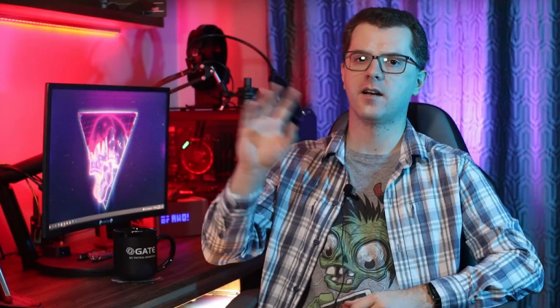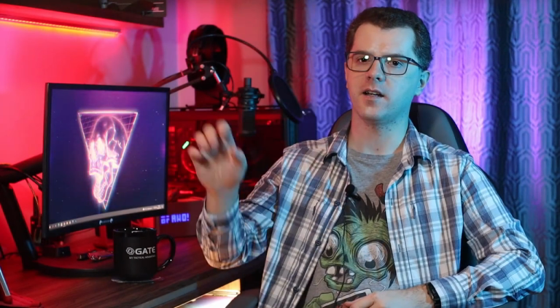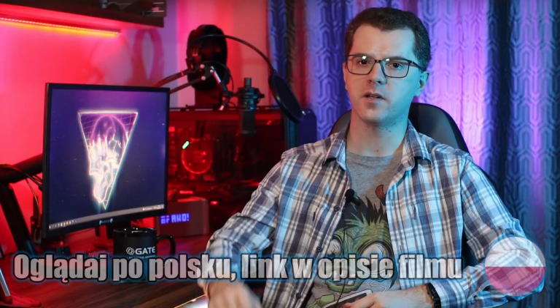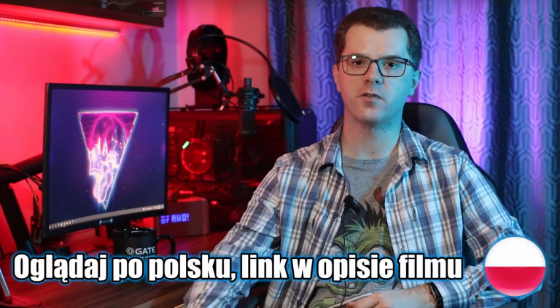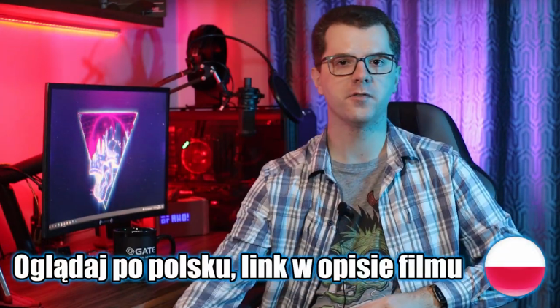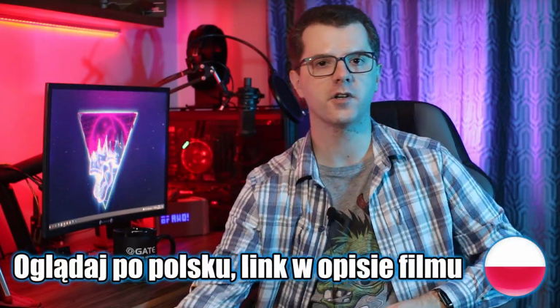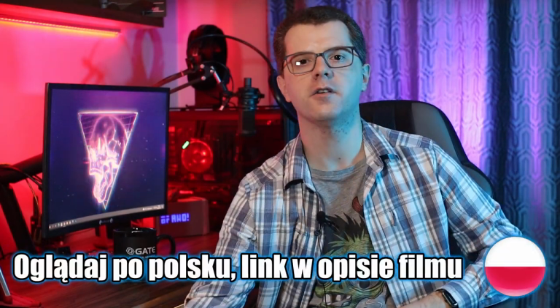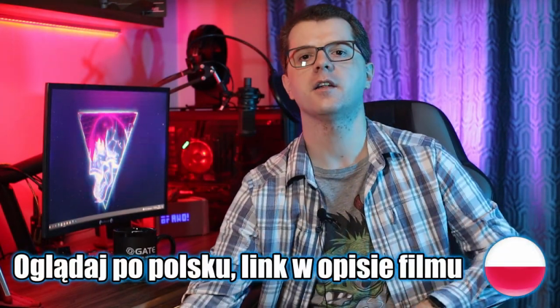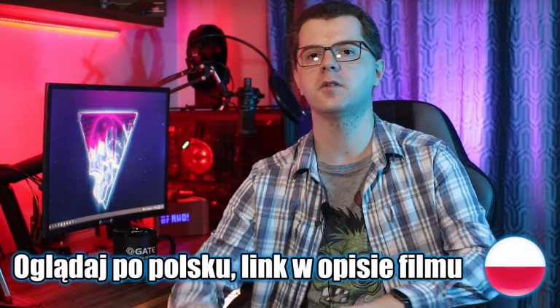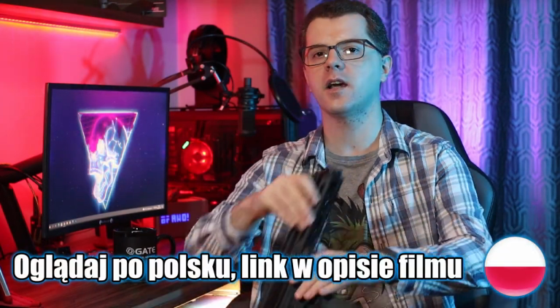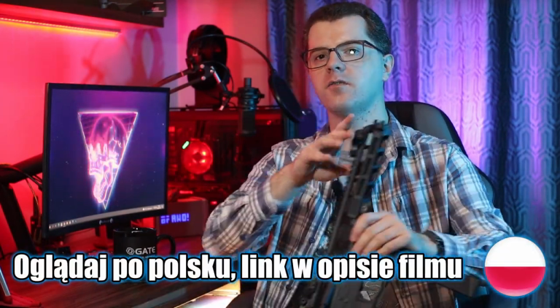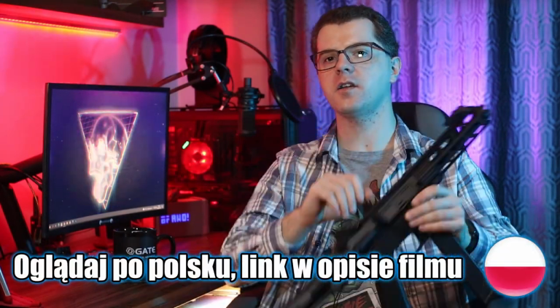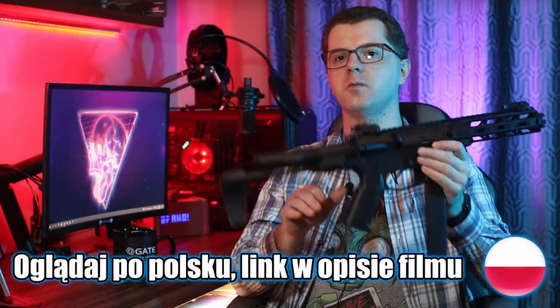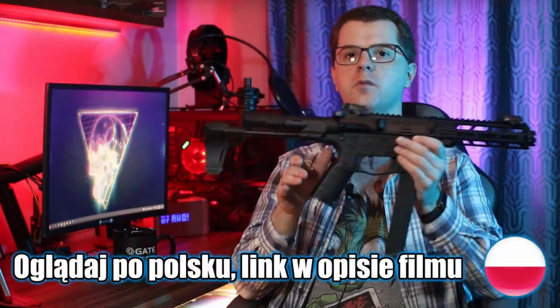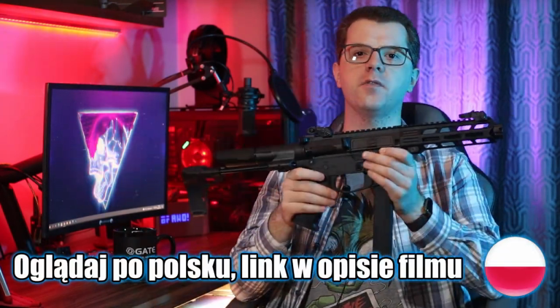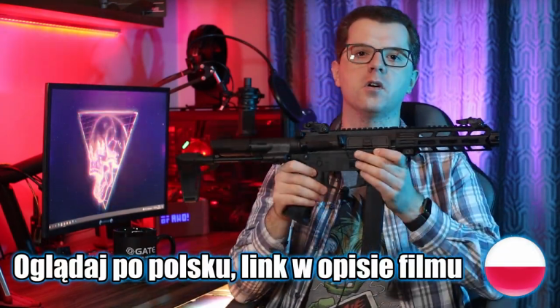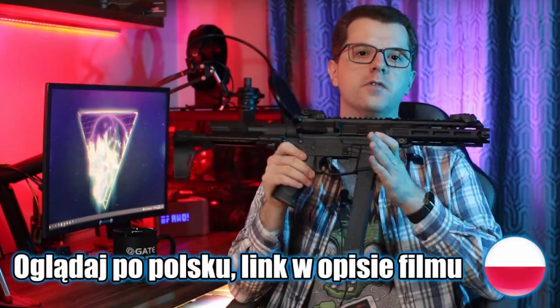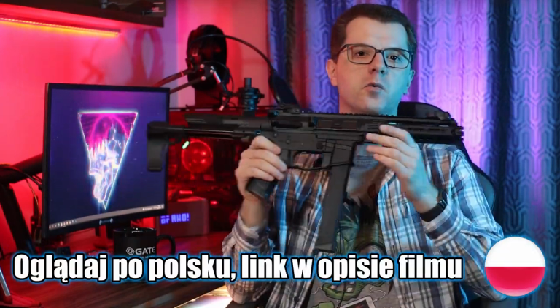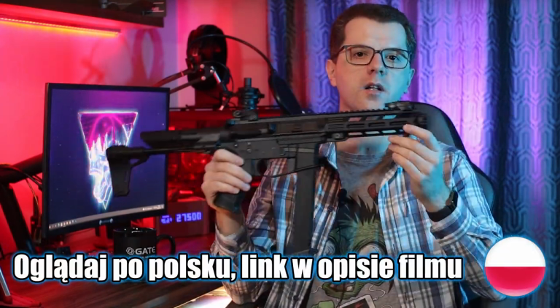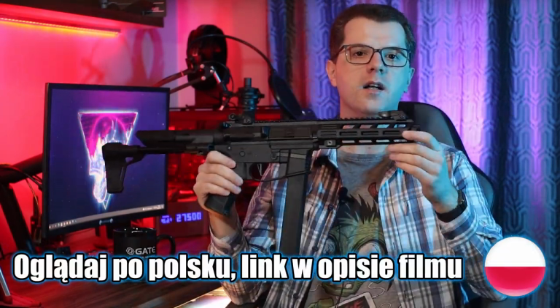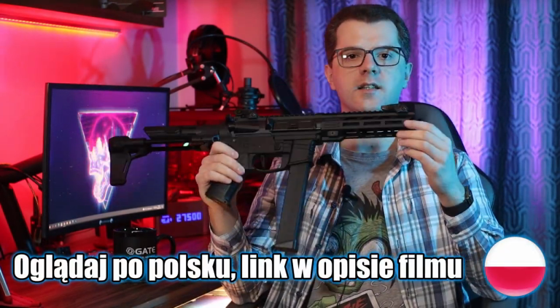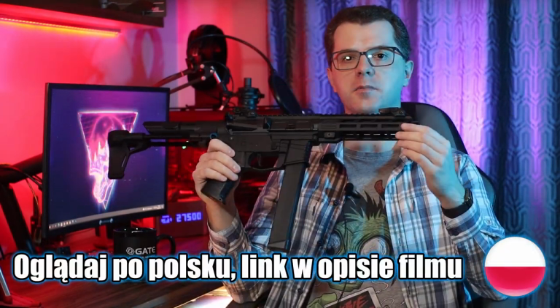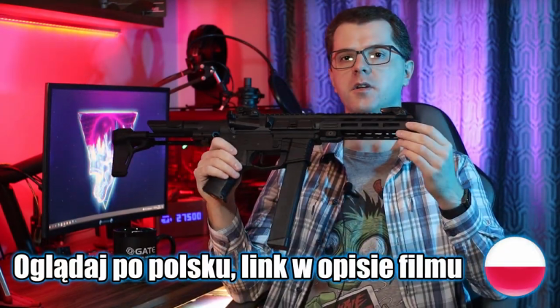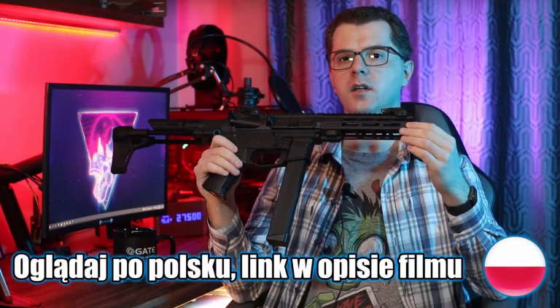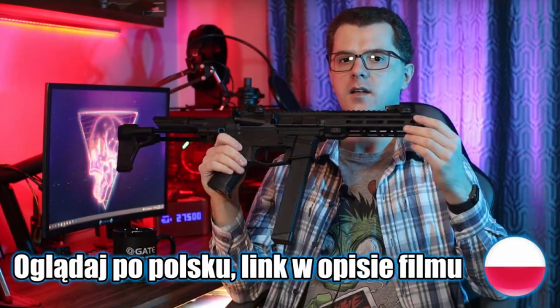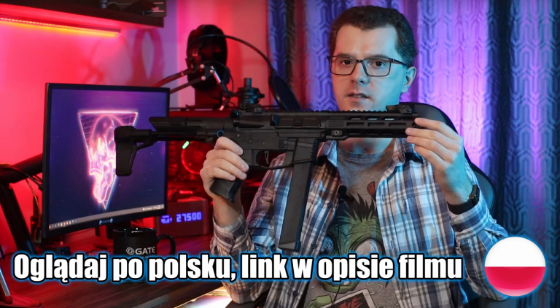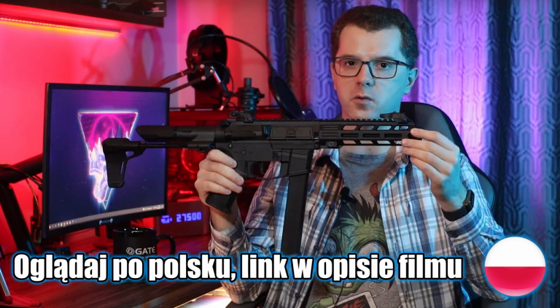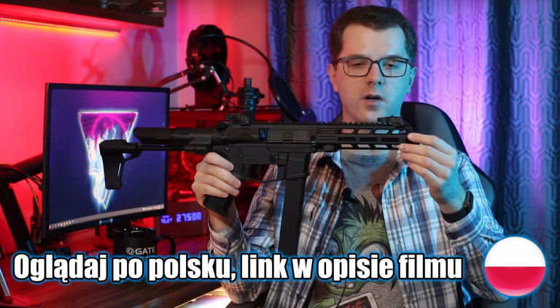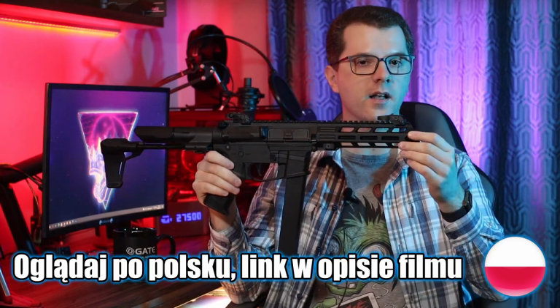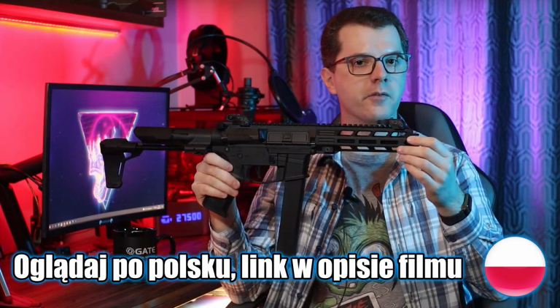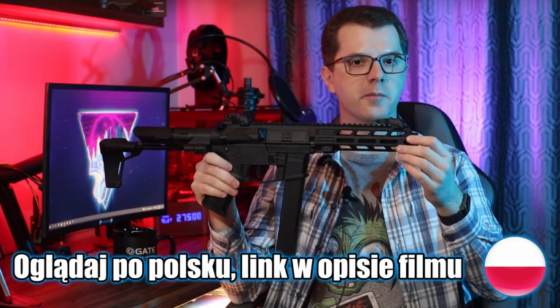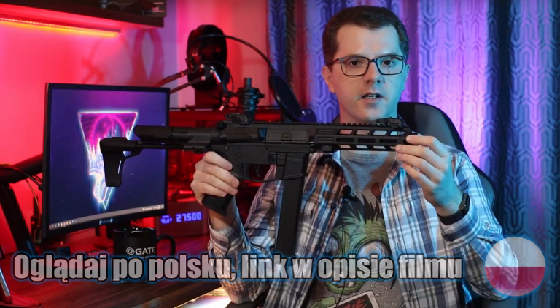Hi, it's Manning44 here and today I invite you to the review of the Well WE-01A replica.